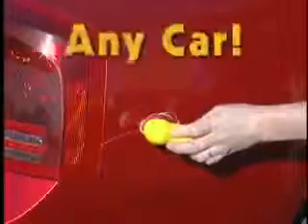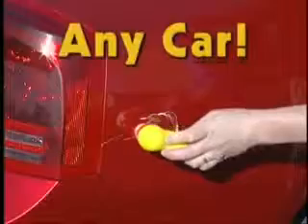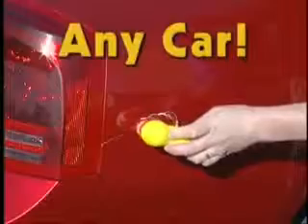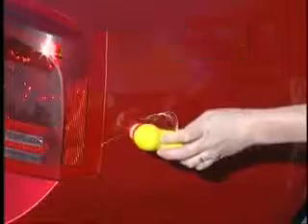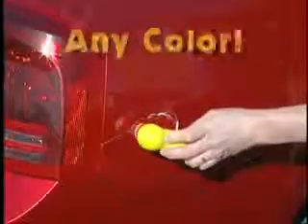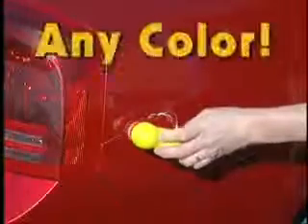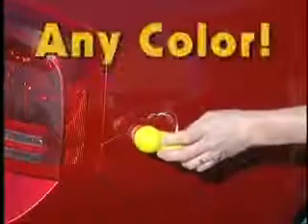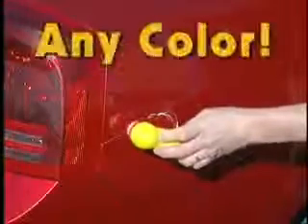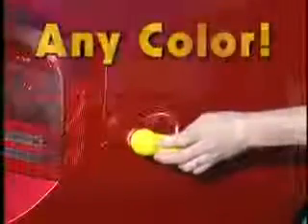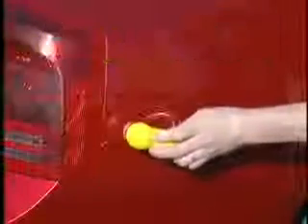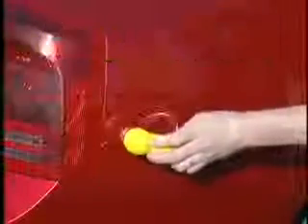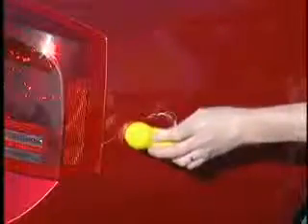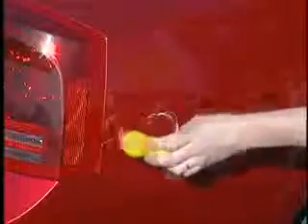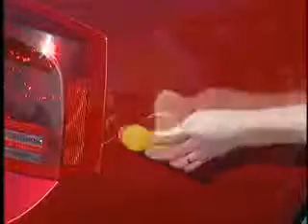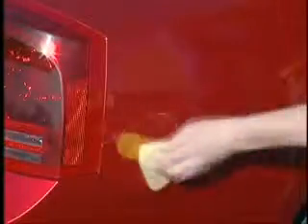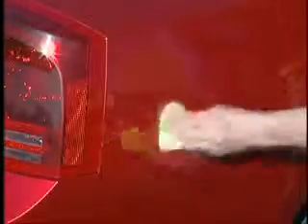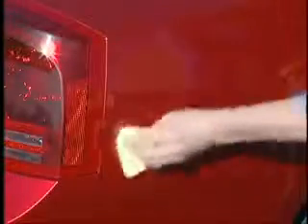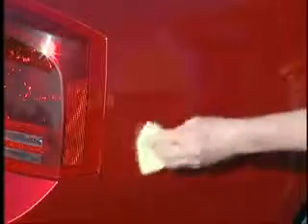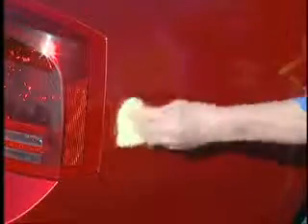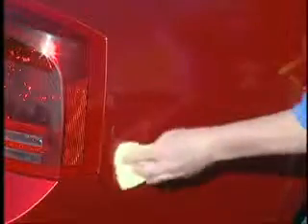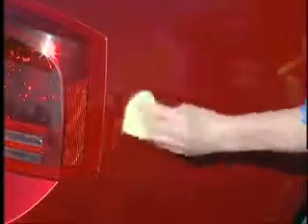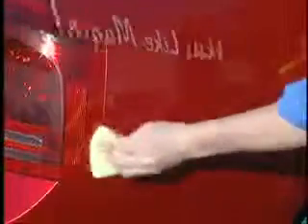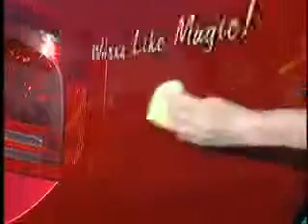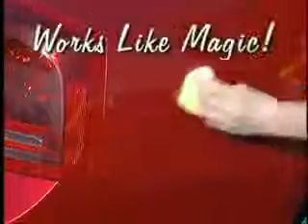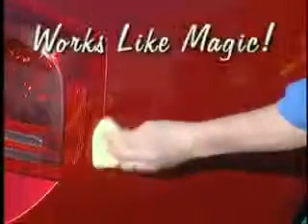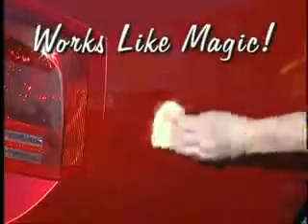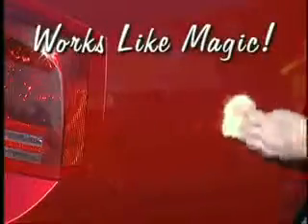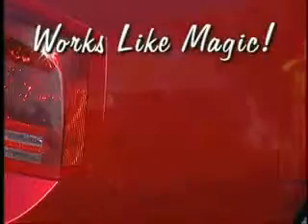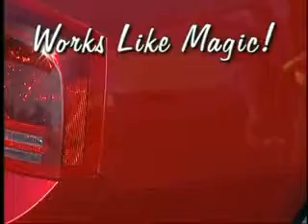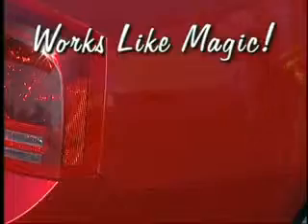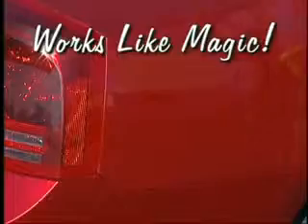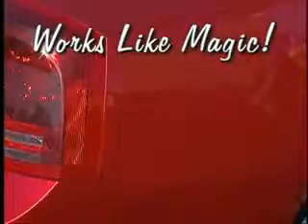Any car, any color — Fix-It fixes minor surface scratches, door dings, and swirl marks like magic.